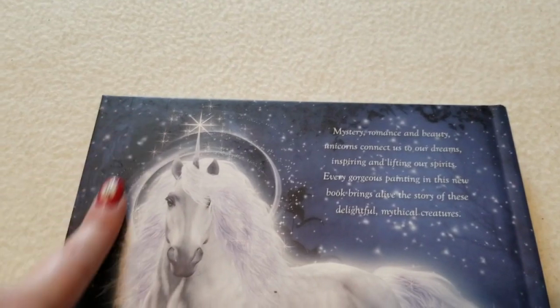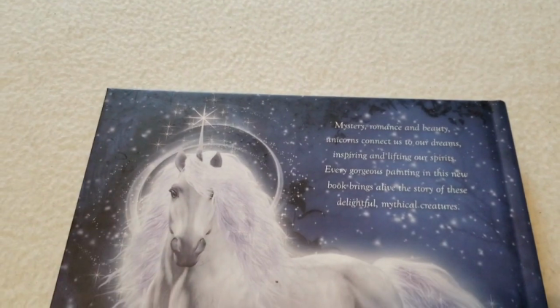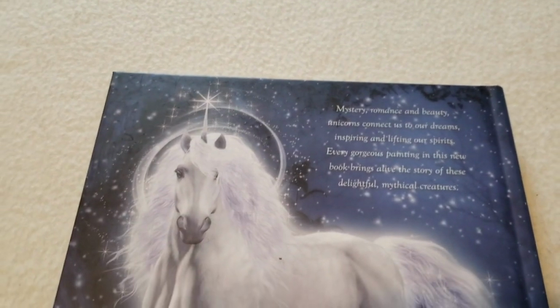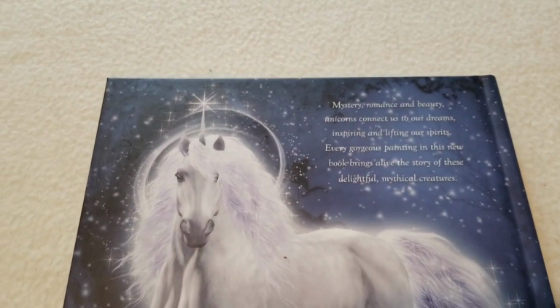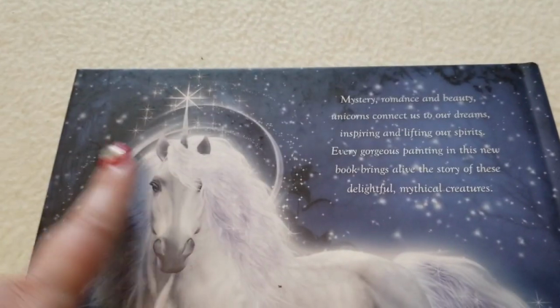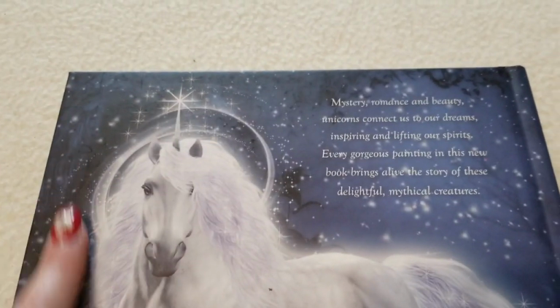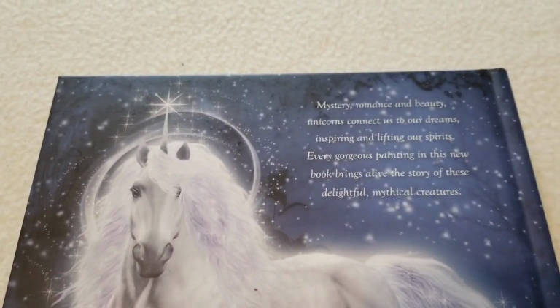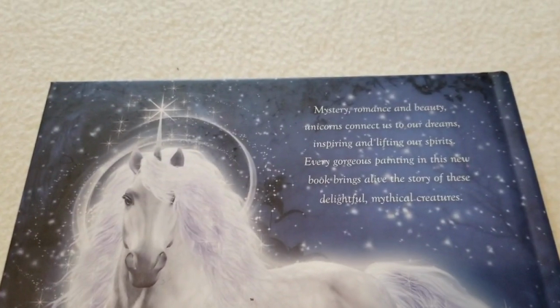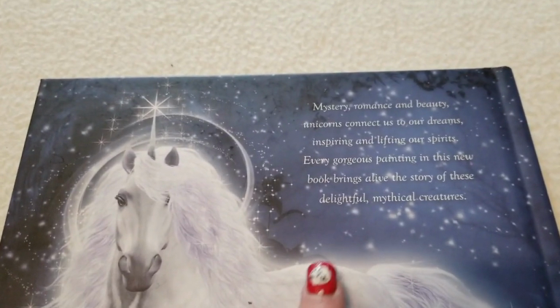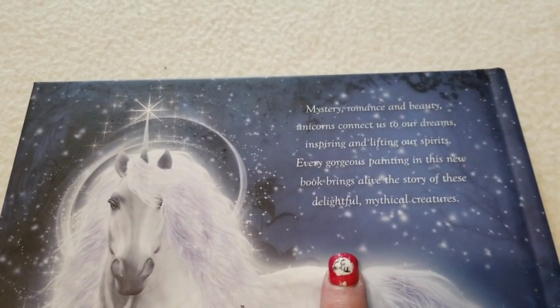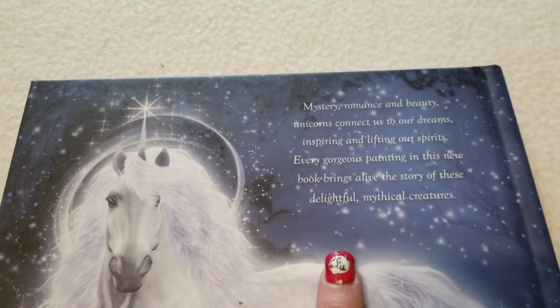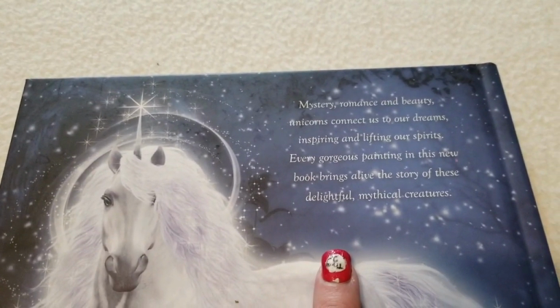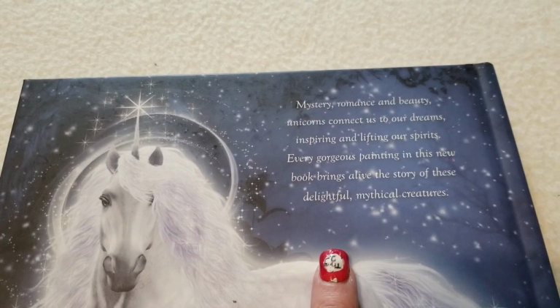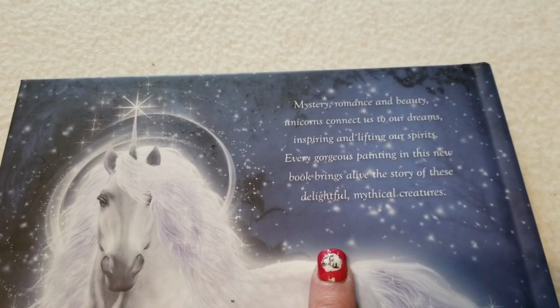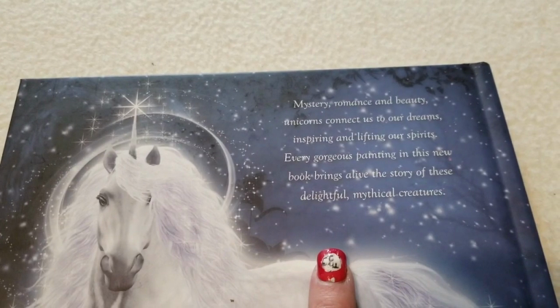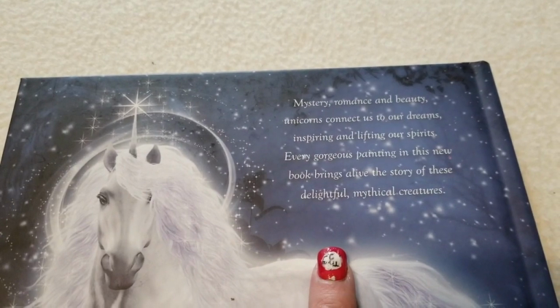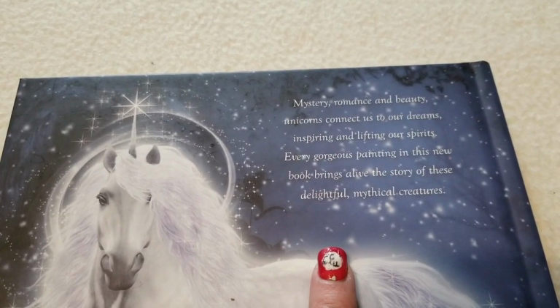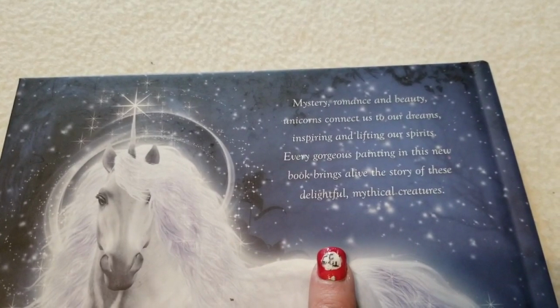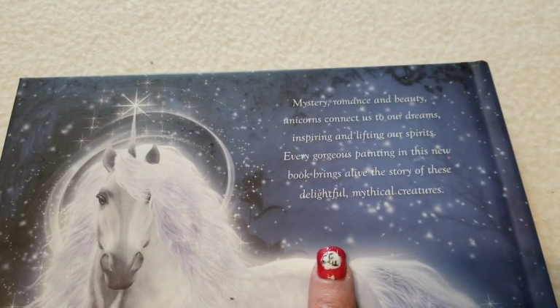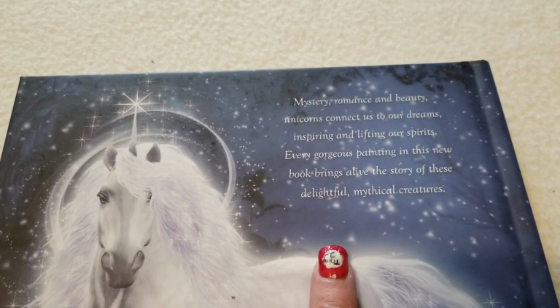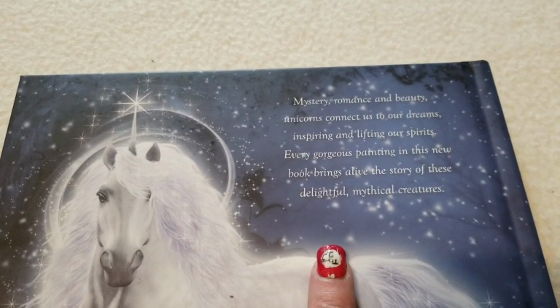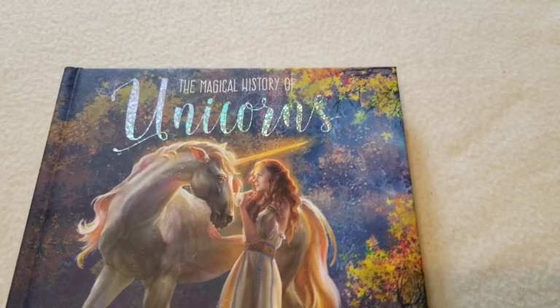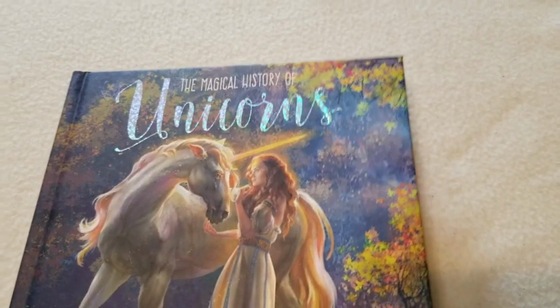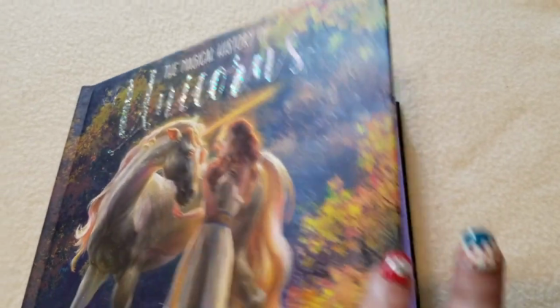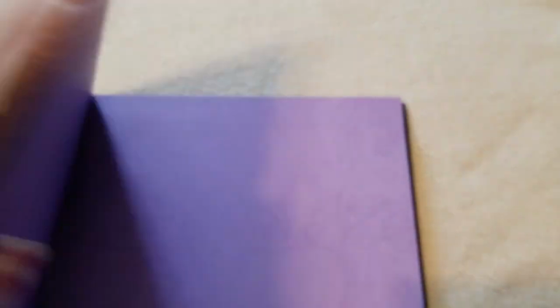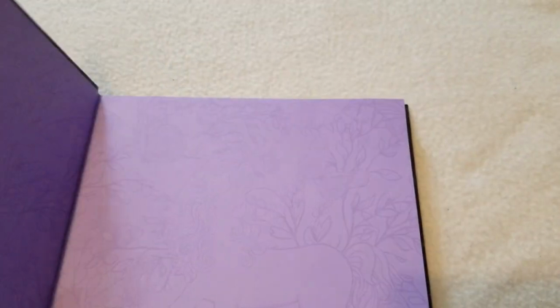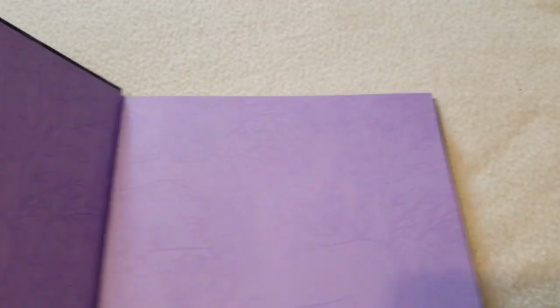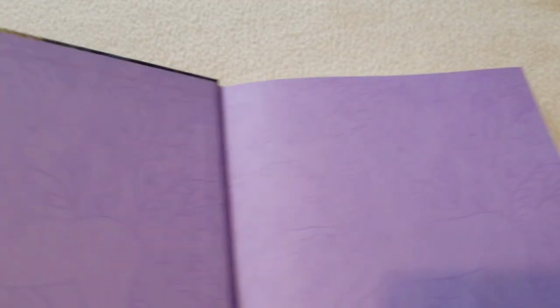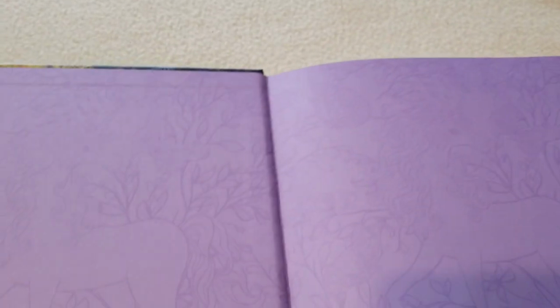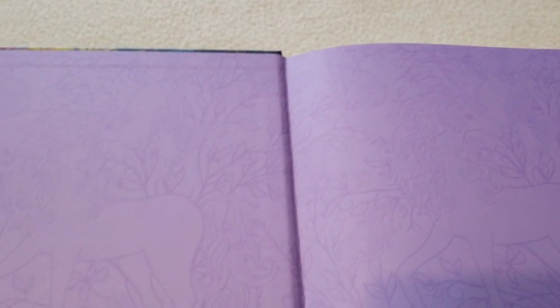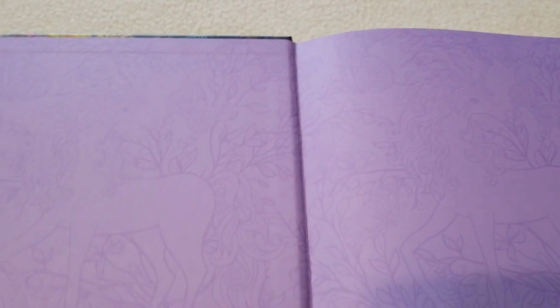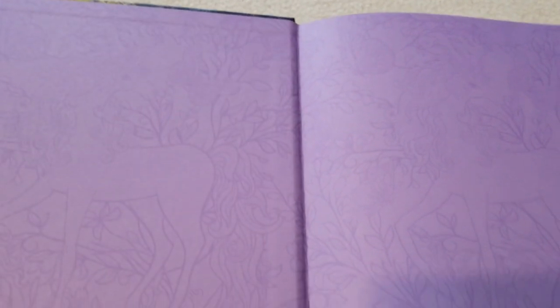This is the back cover with a beautiful unicorn, and it tells you a little bit about the book itself. When you open it up, these are the gorgeous end papers.